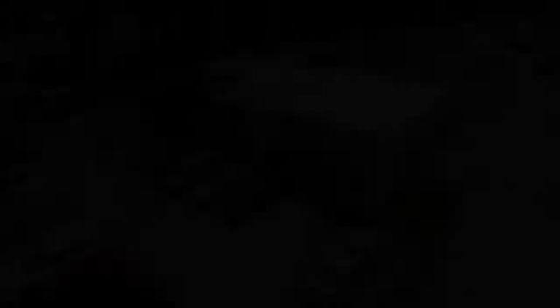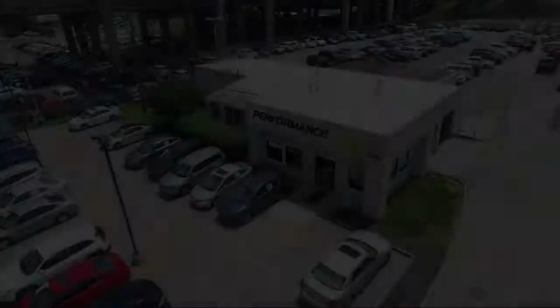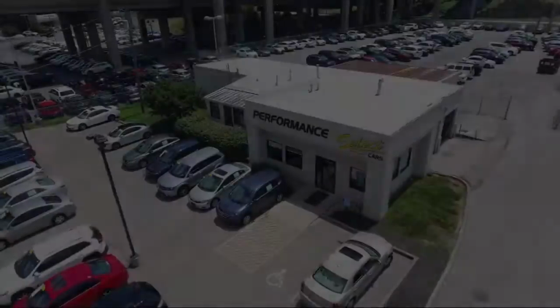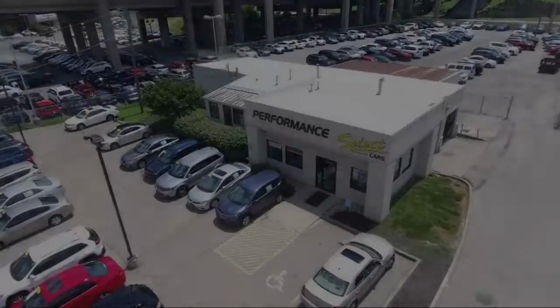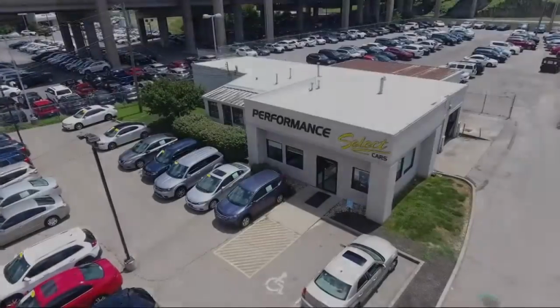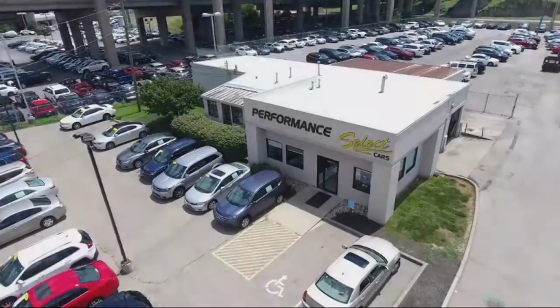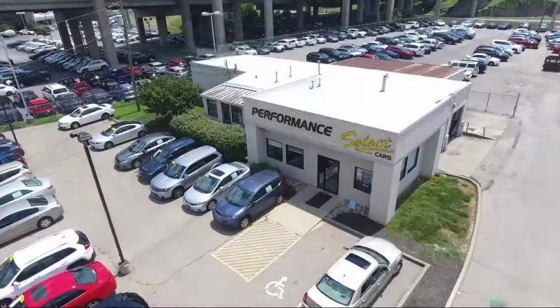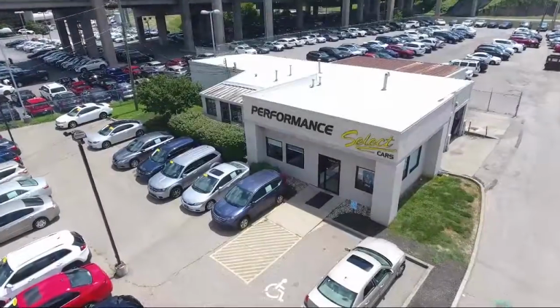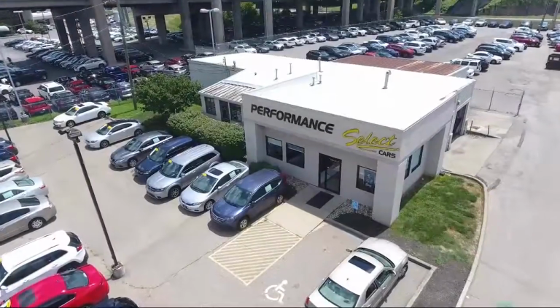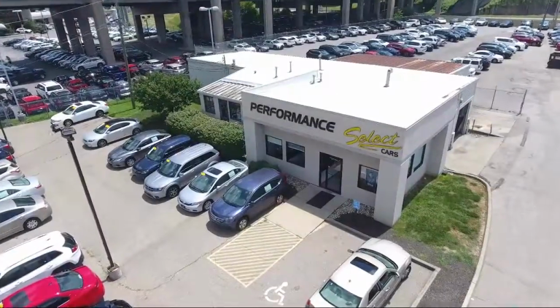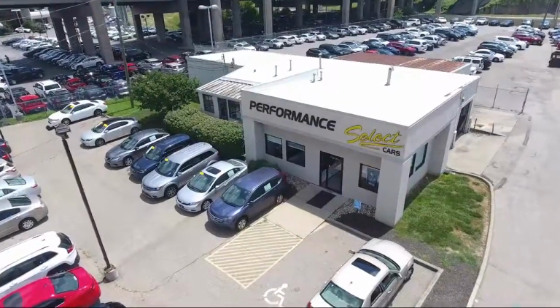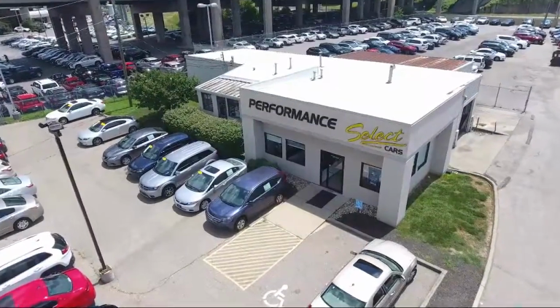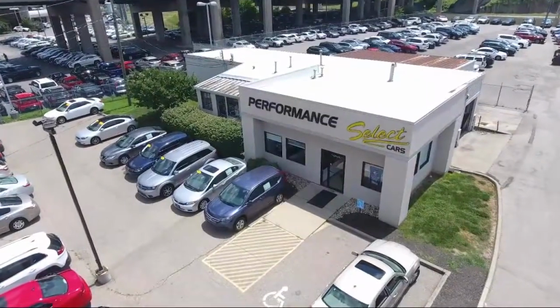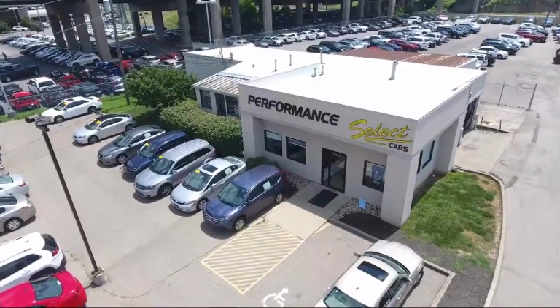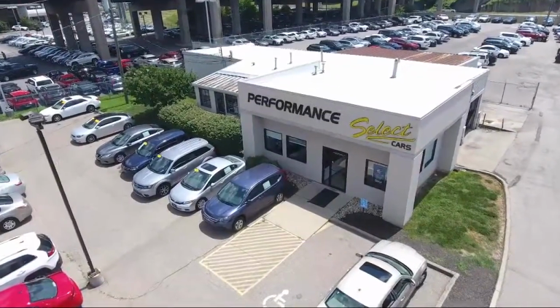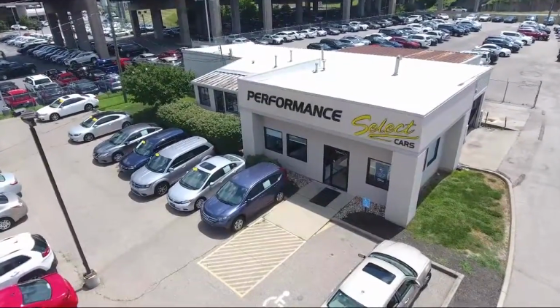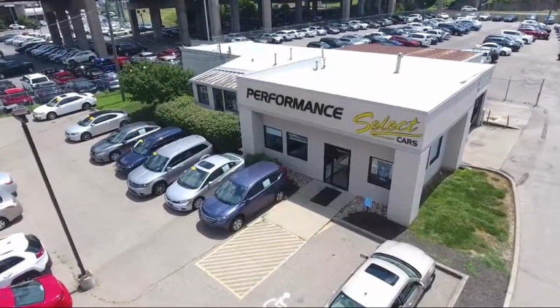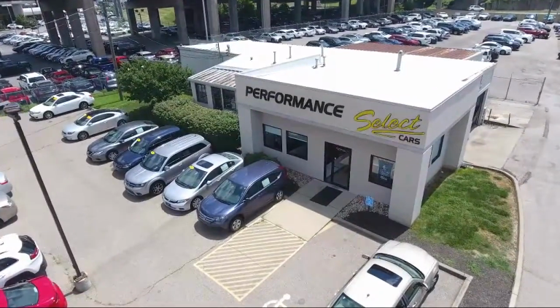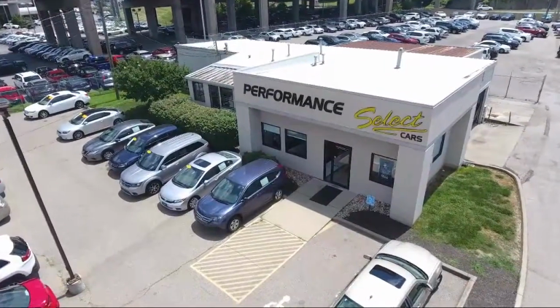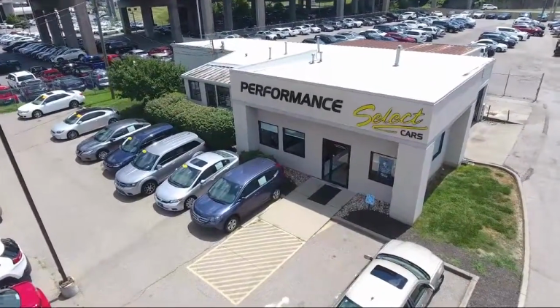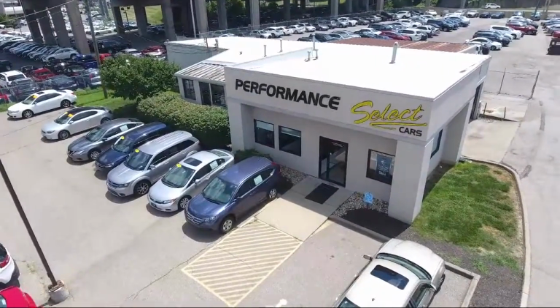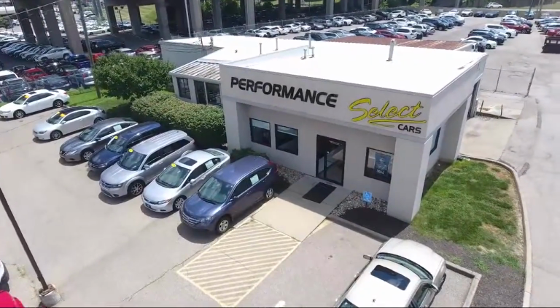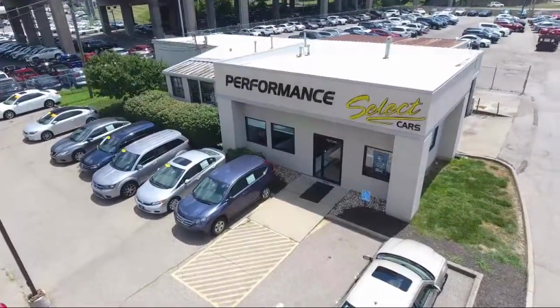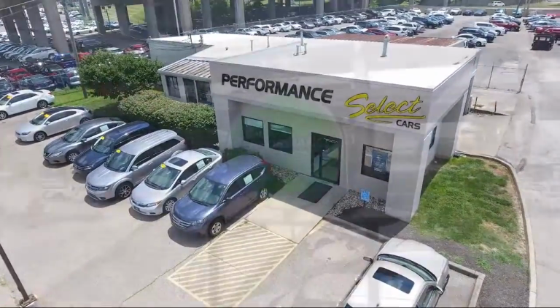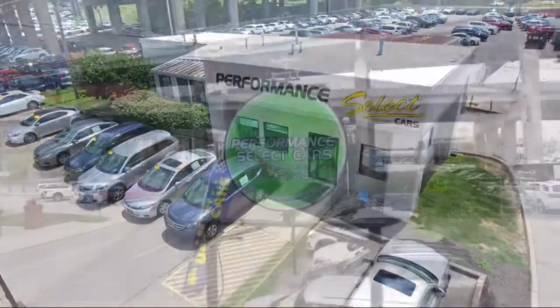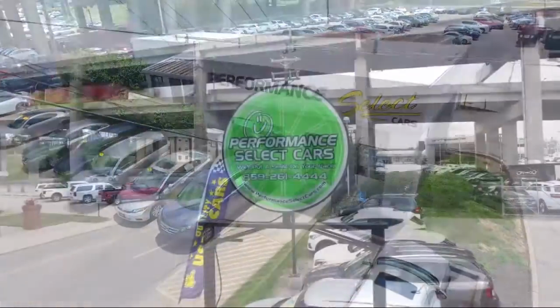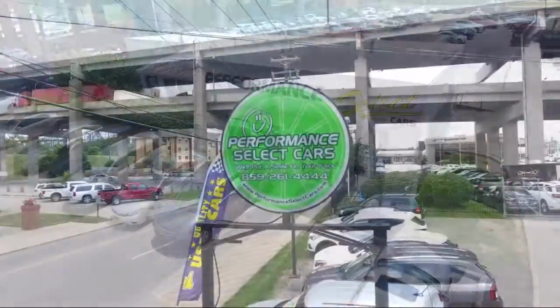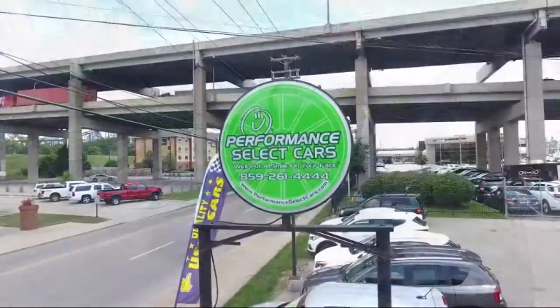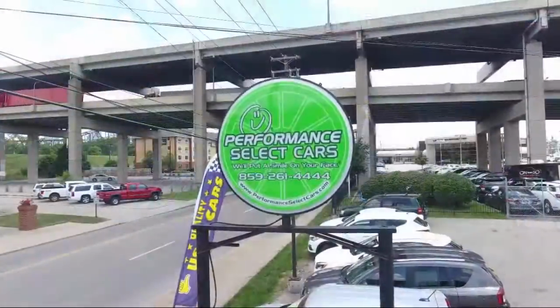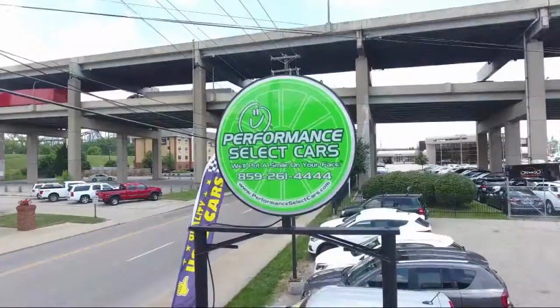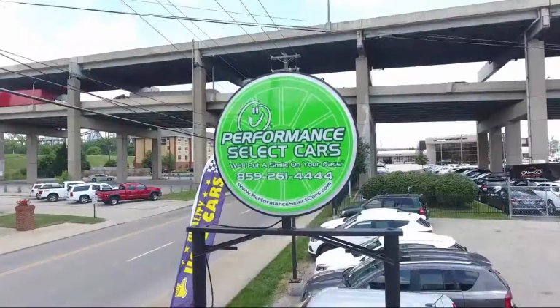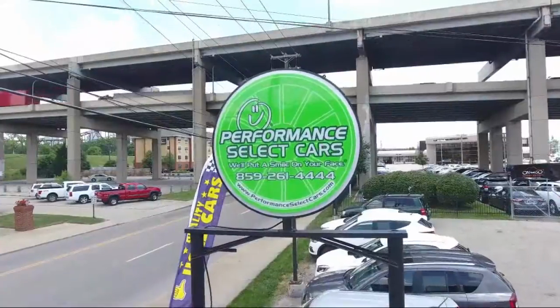Welcome to Performance Select Cars, your premier destination for purchasing a pre-owned vehicle.